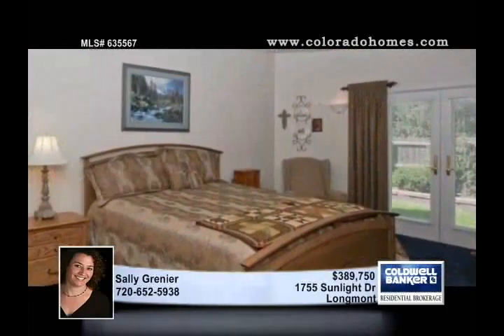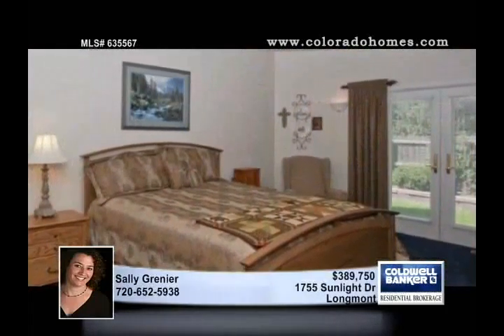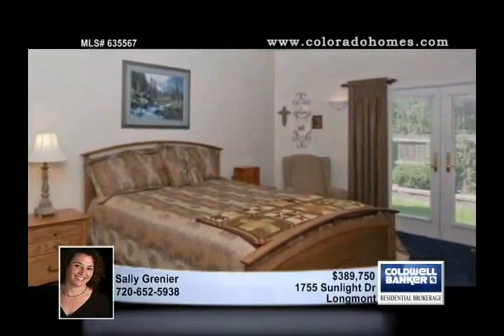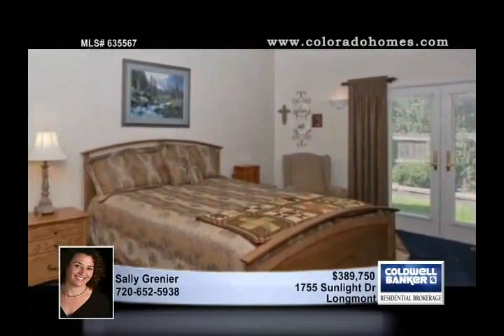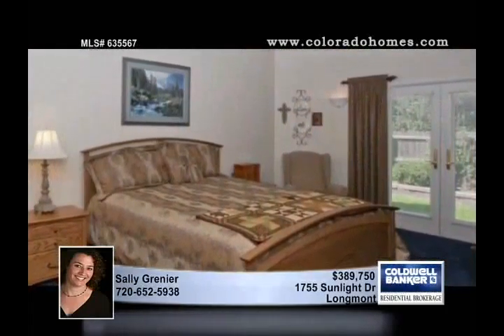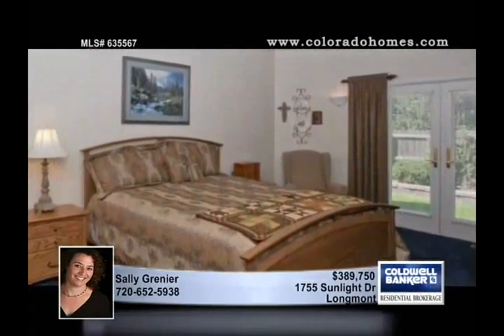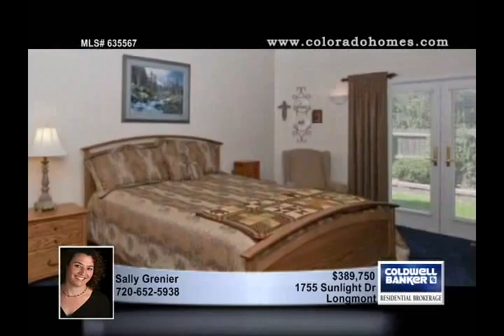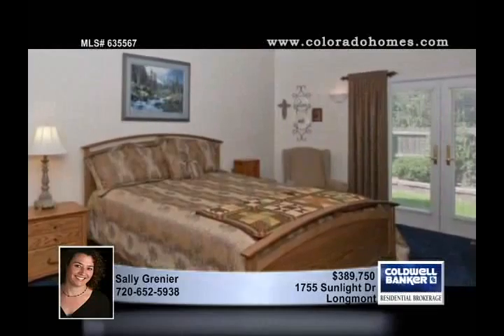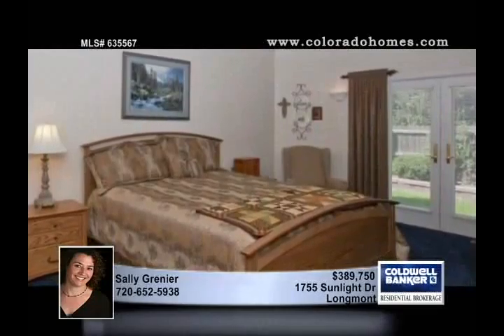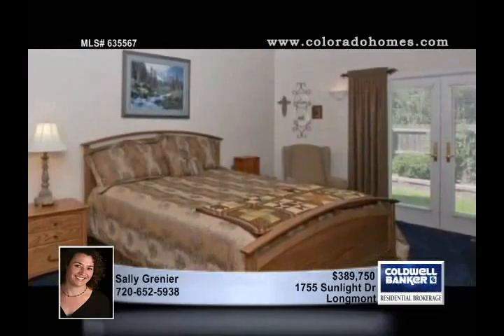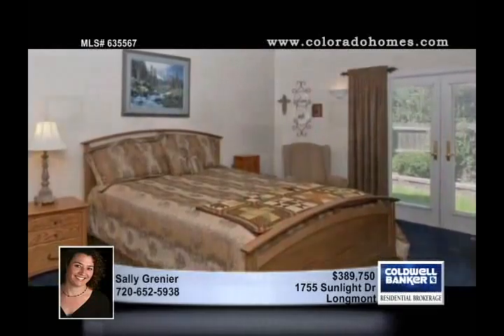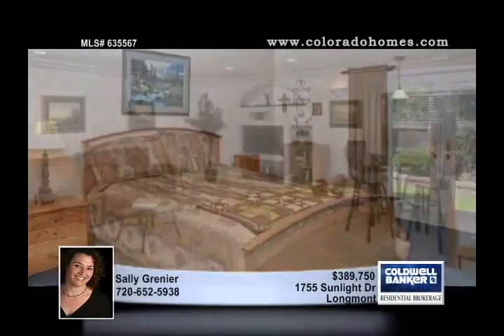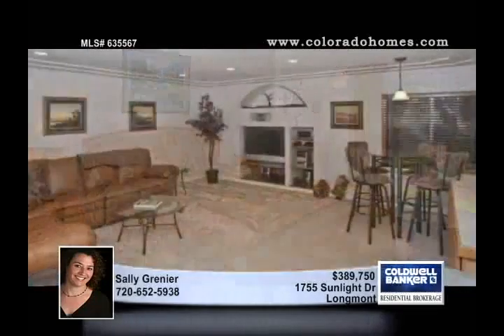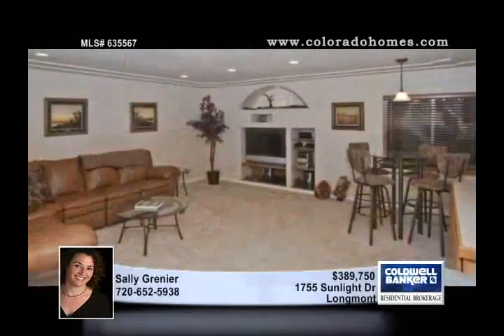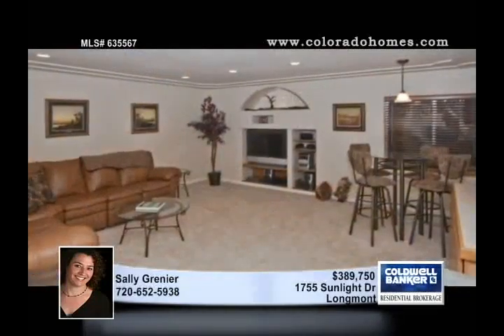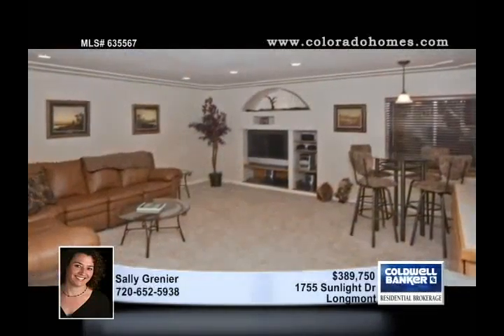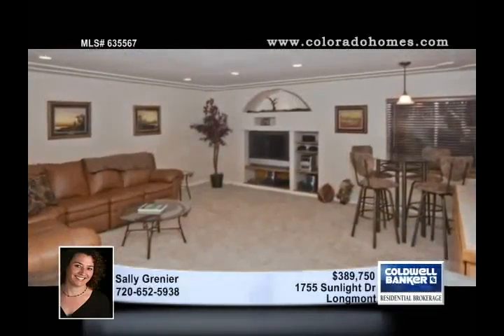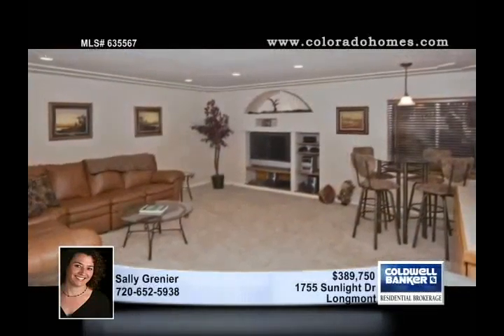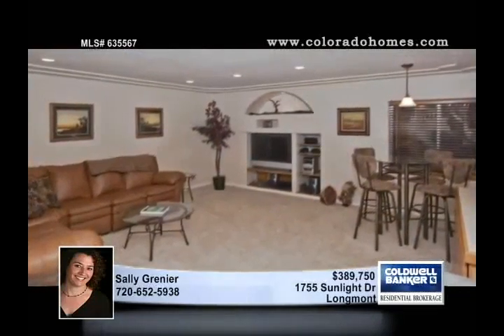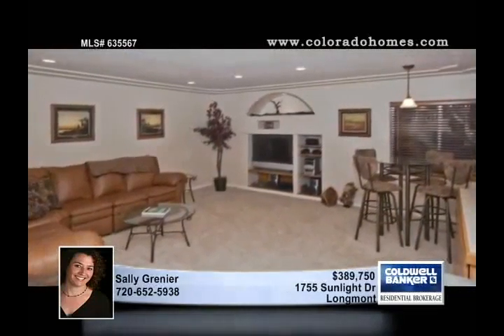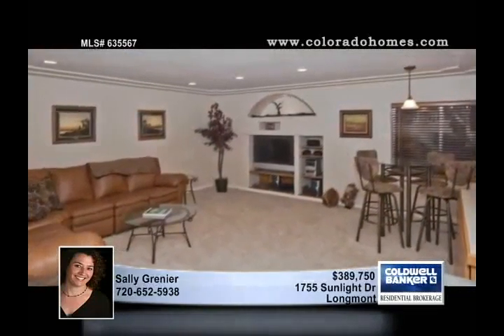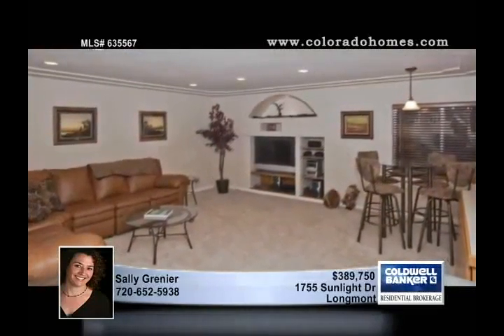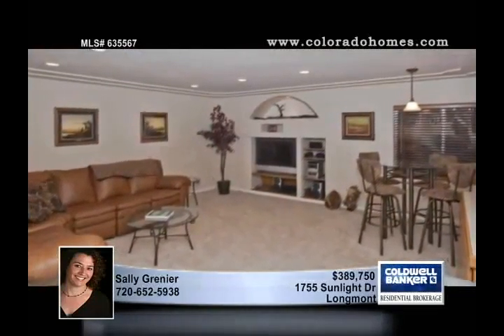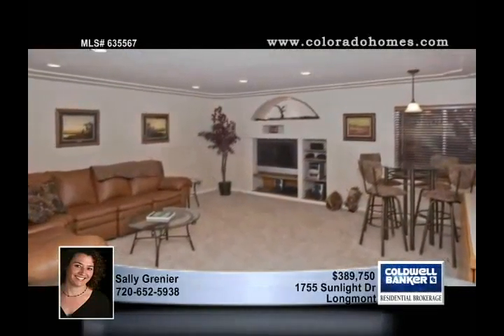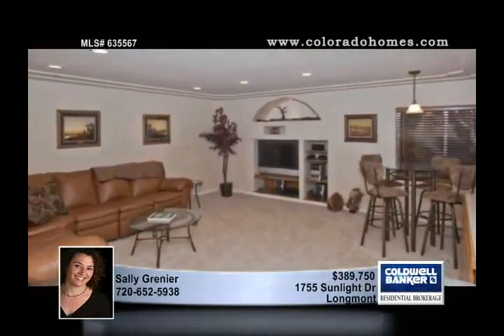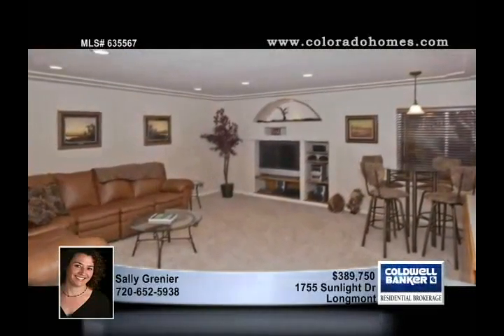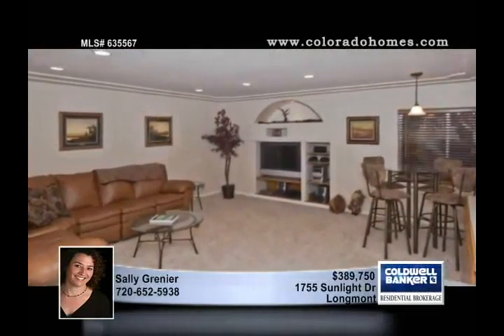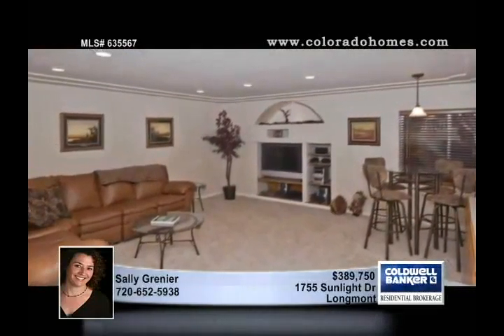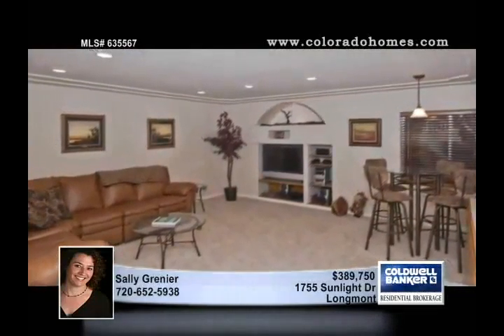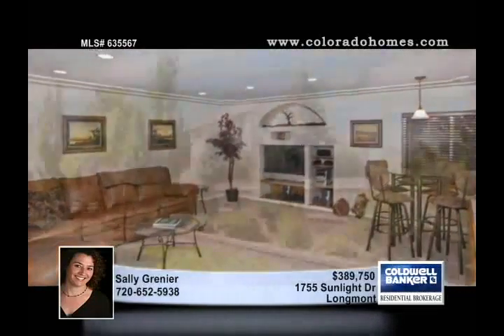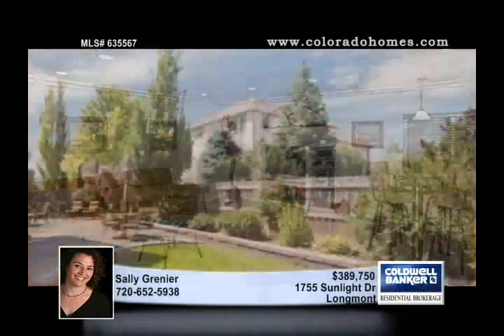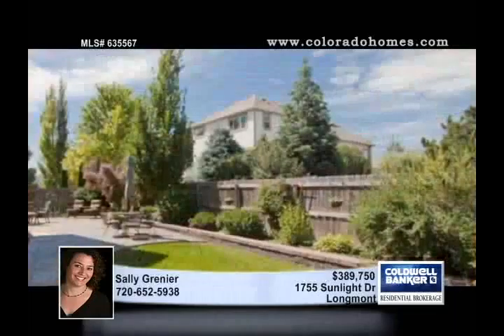The main floor master has a 5-piece bath, a walk-in closet, sitting area, plus French doors to the patio.